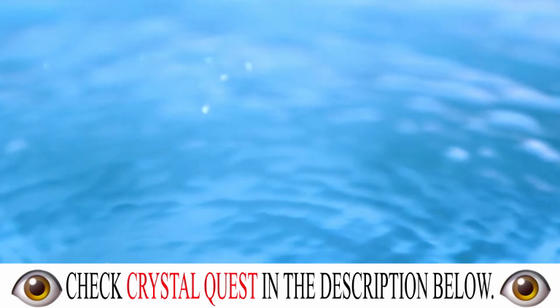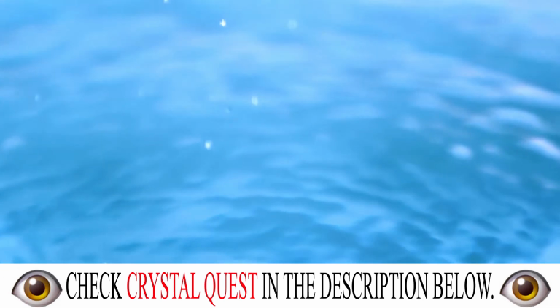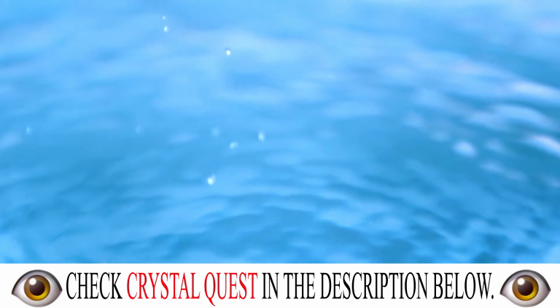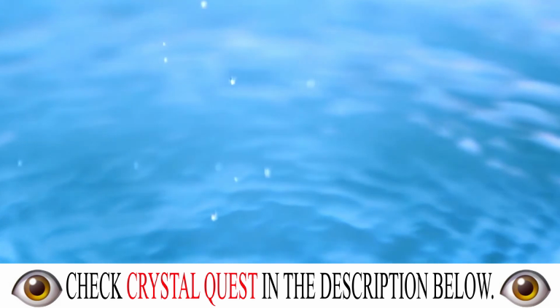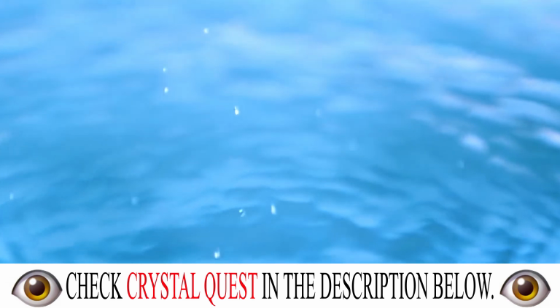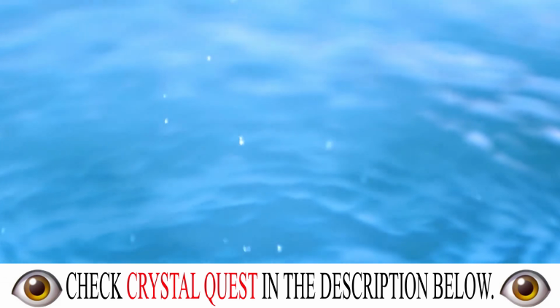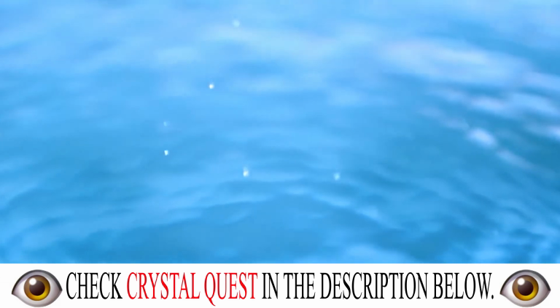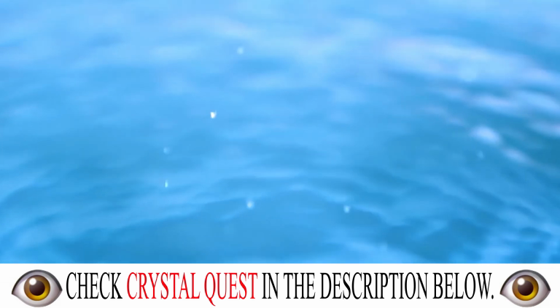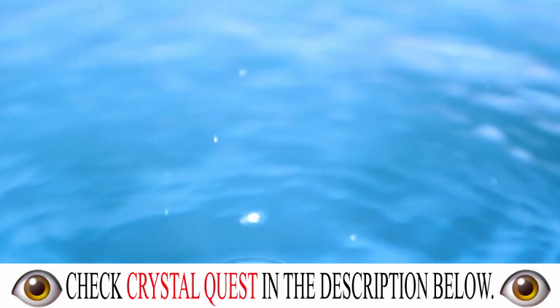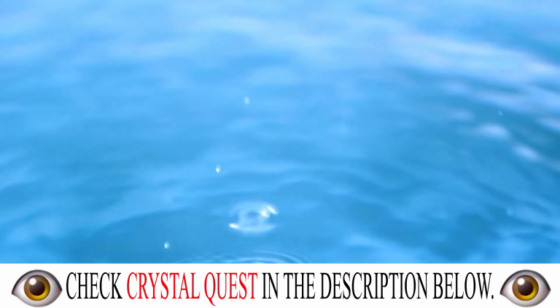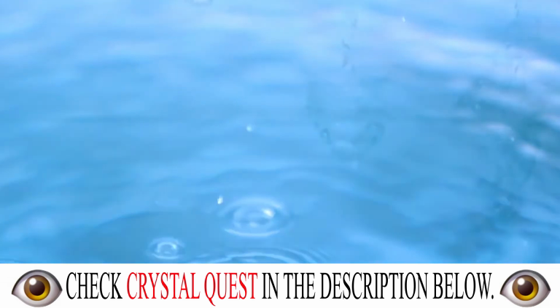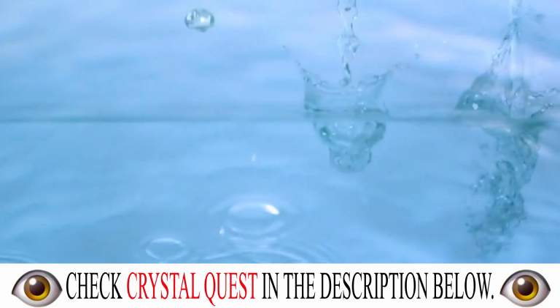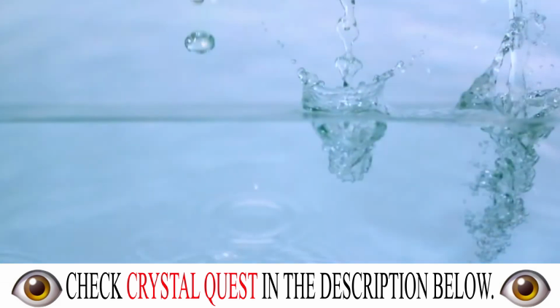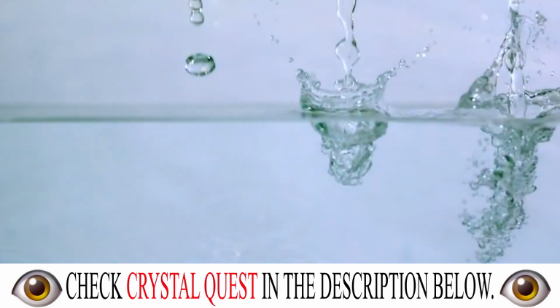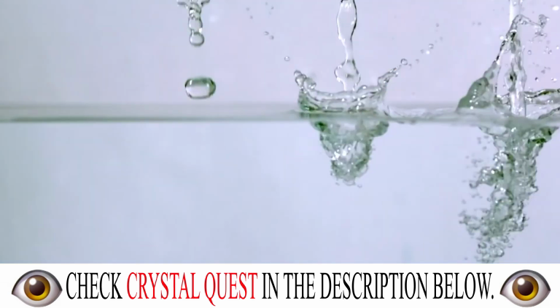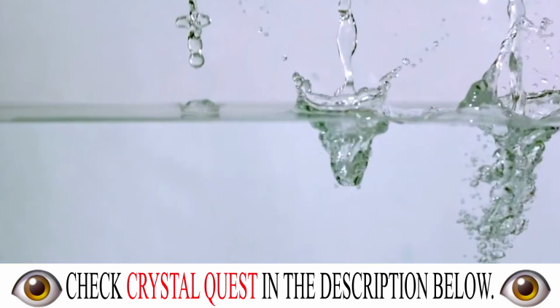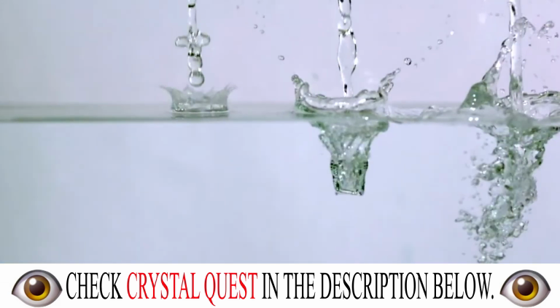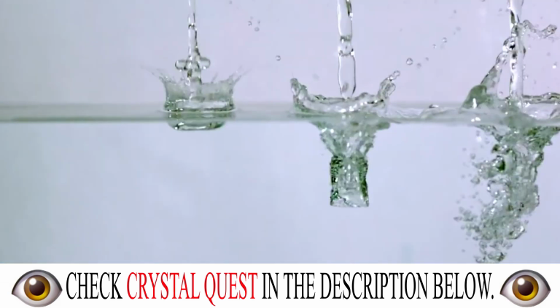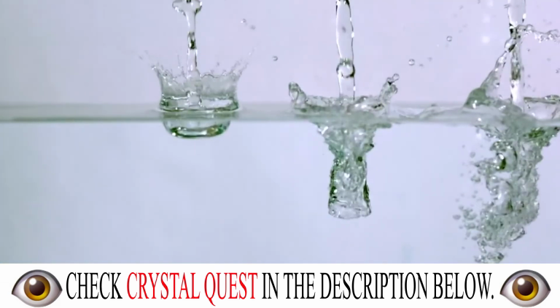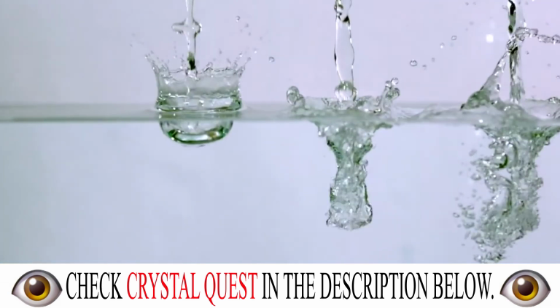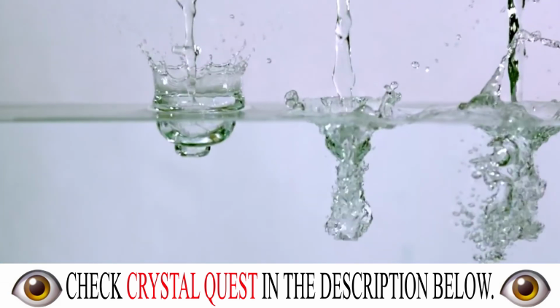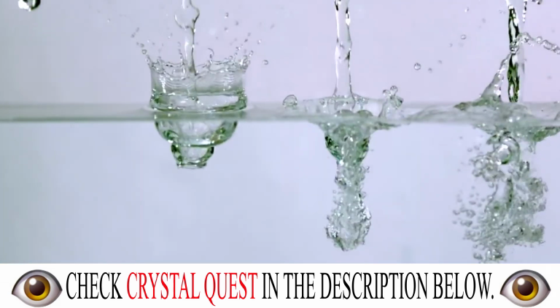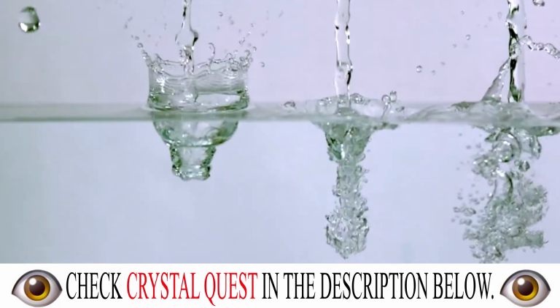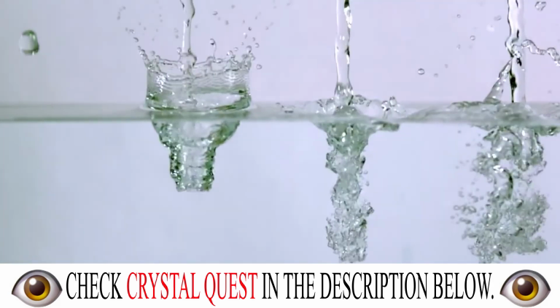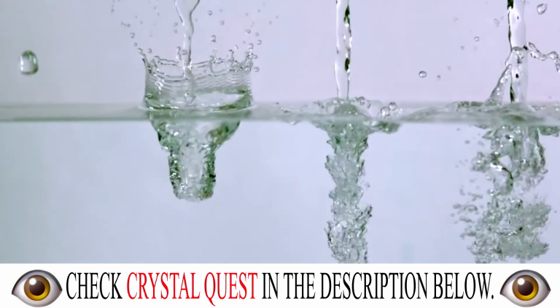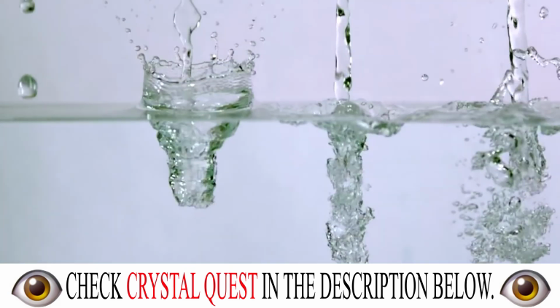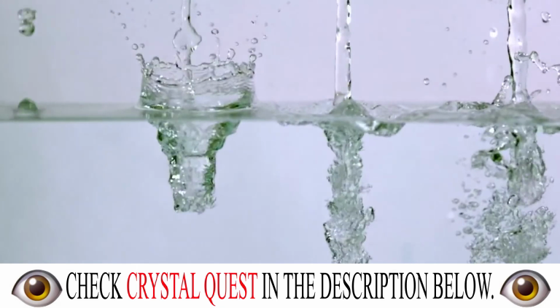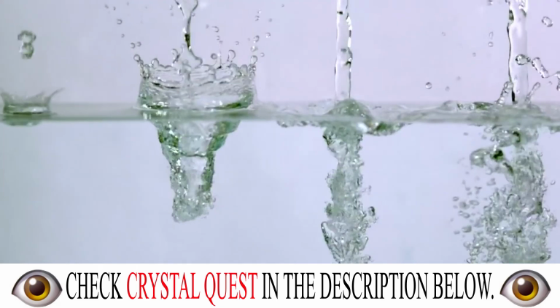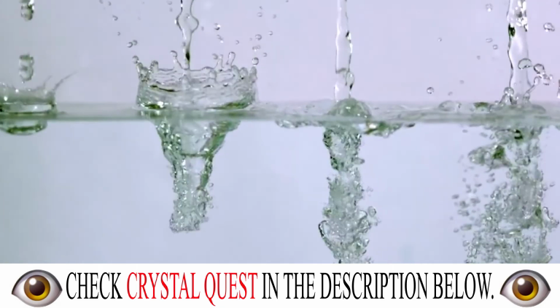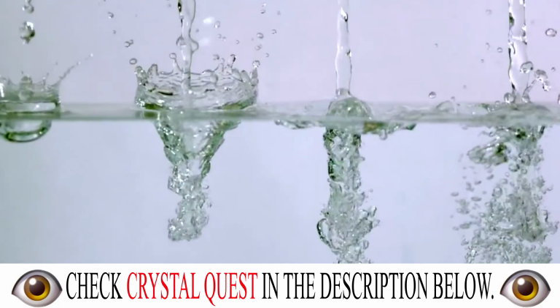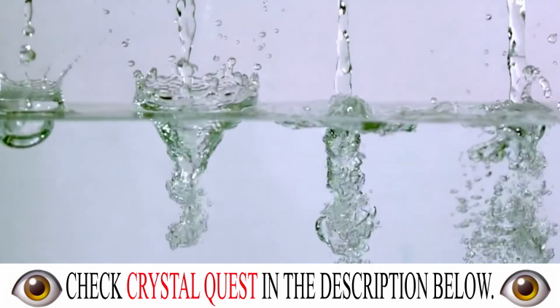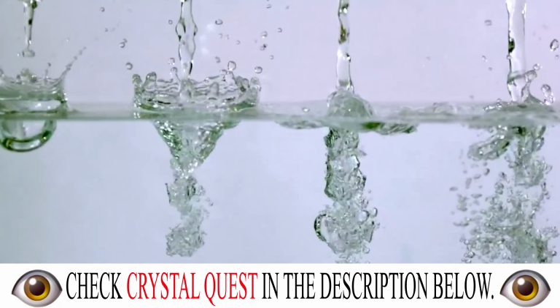Now, we are ready to revolutionize a whole new frontier — your kitchen — by delivering the purest, crystal-clear drinking water straight from your faucet.